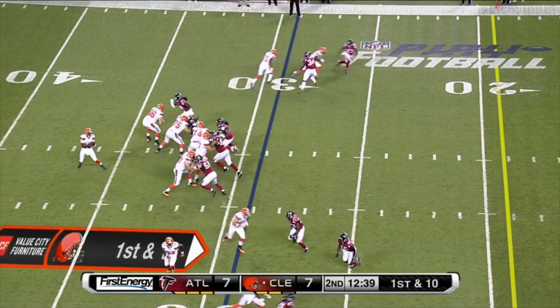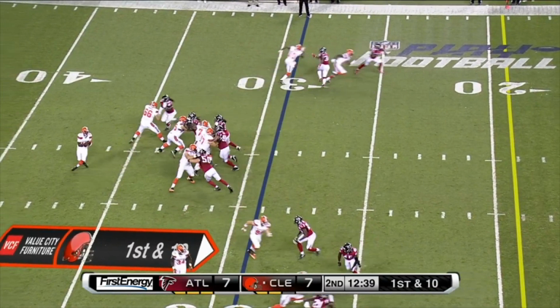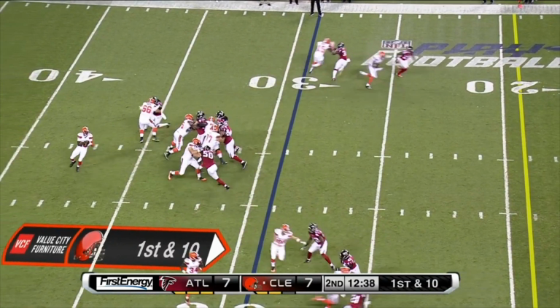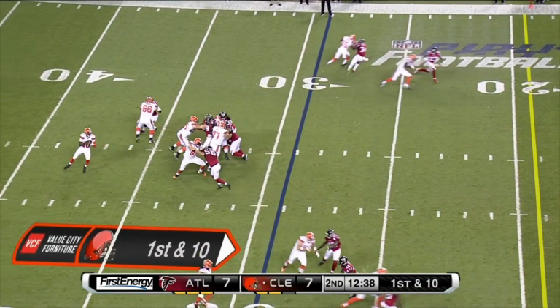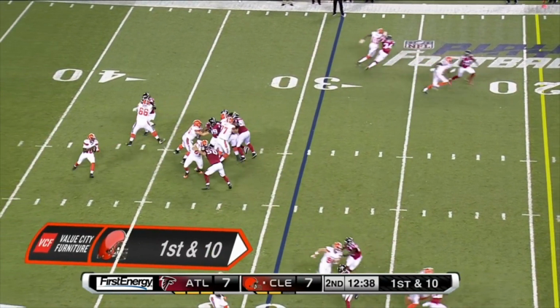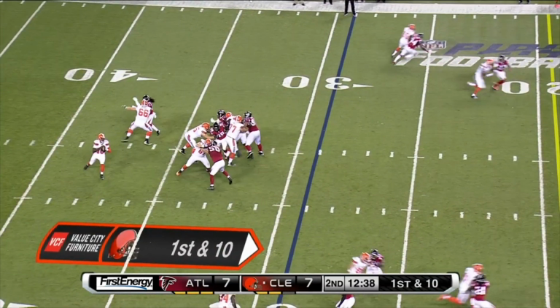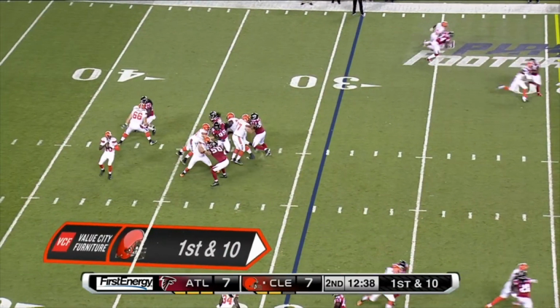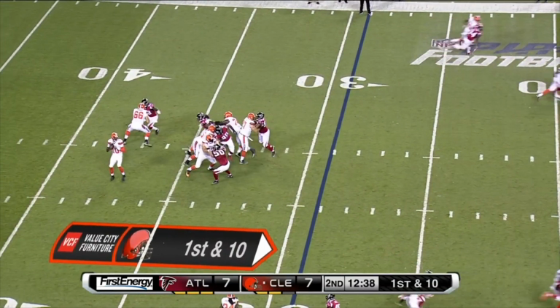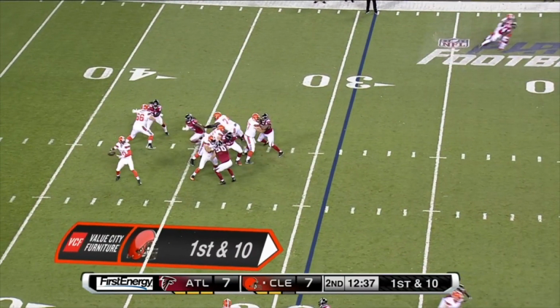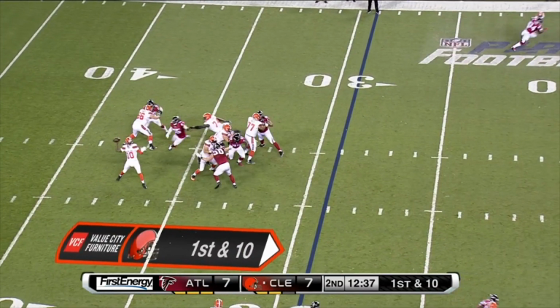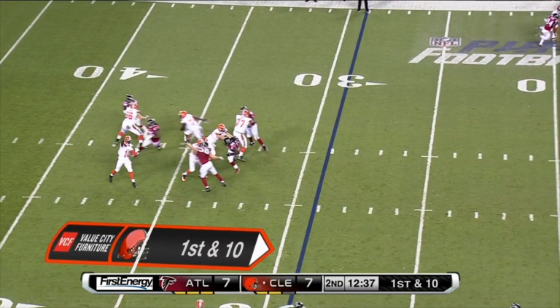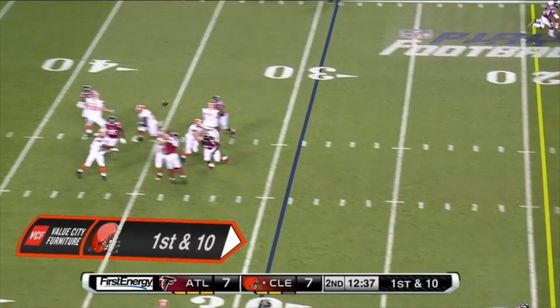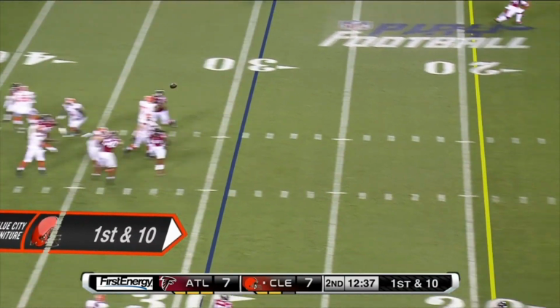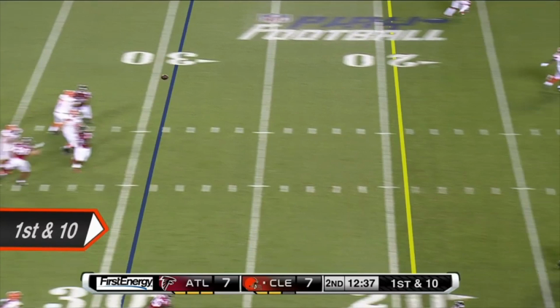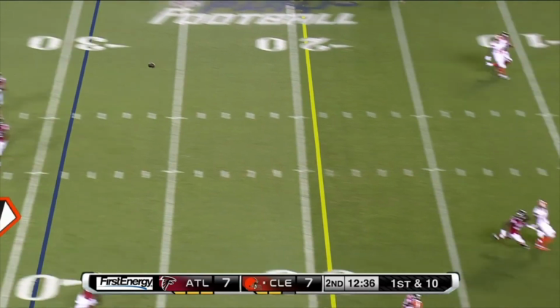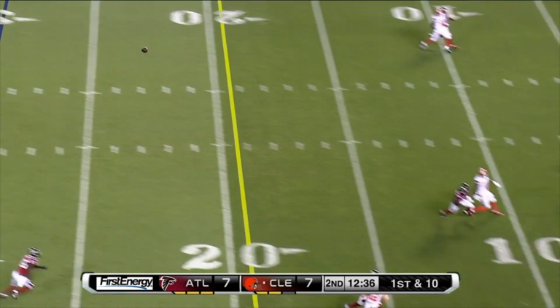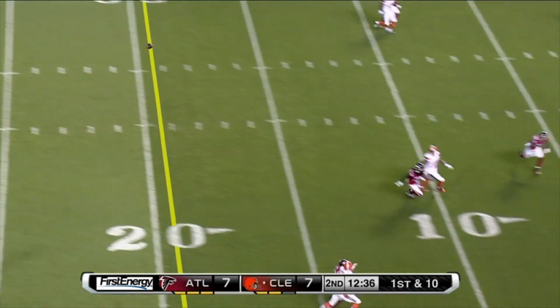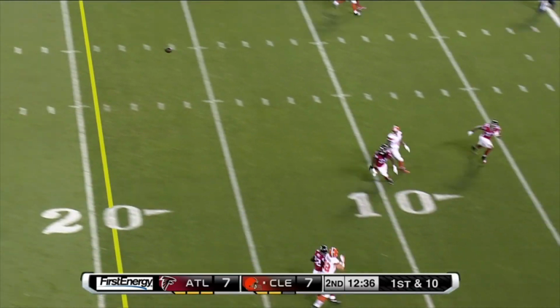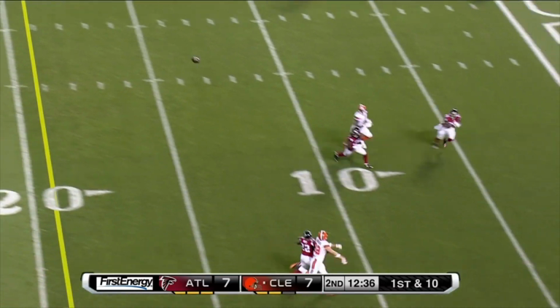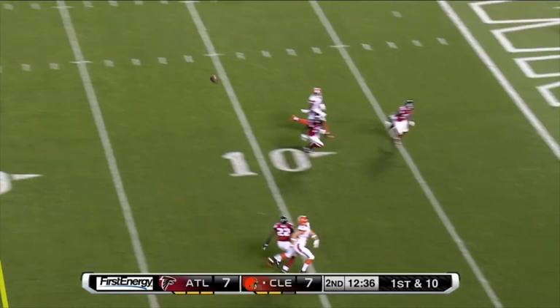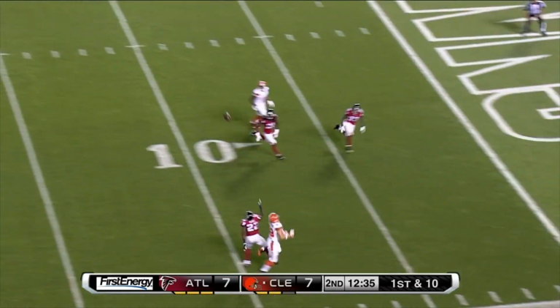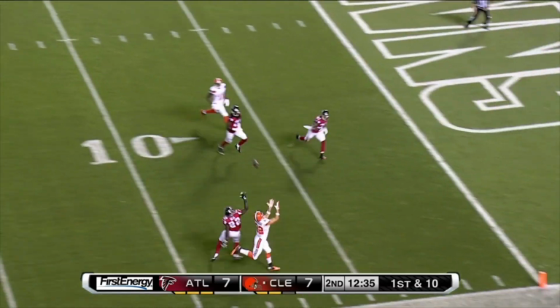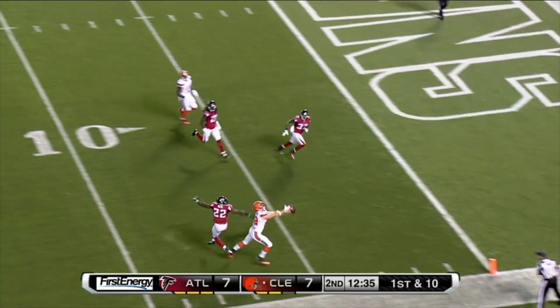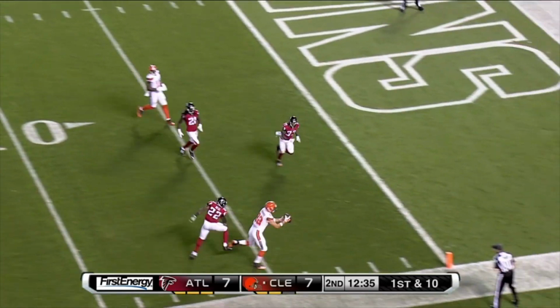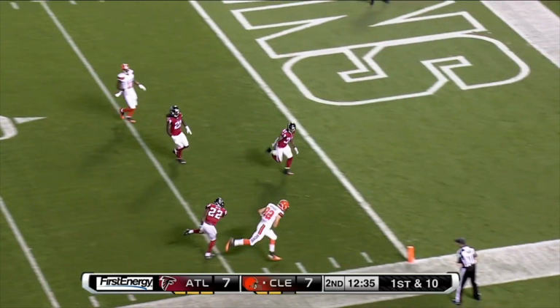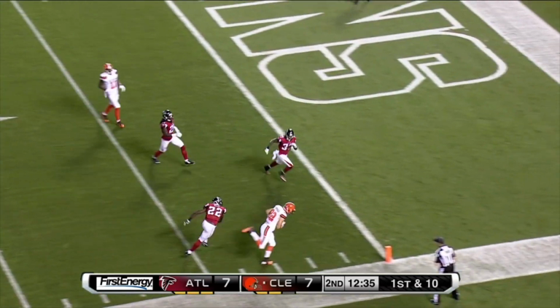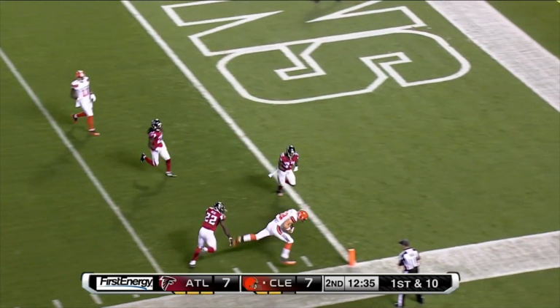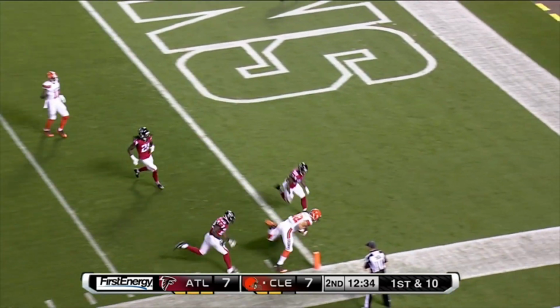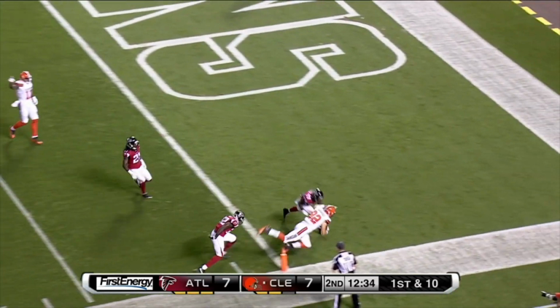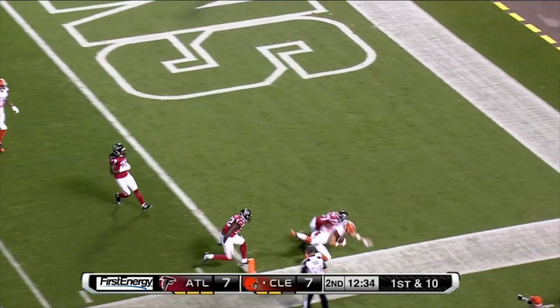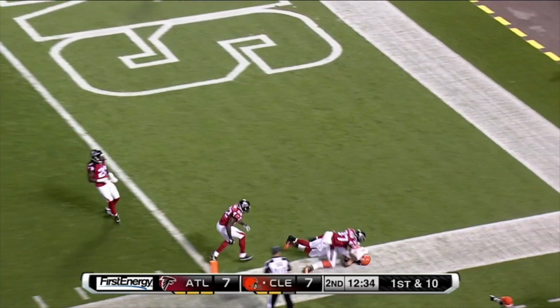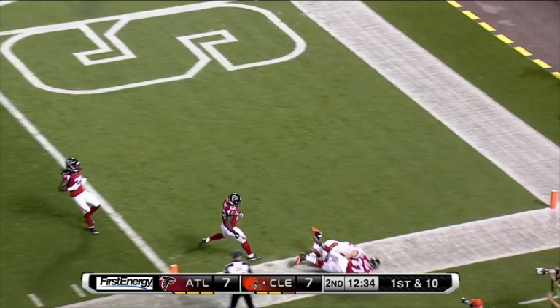Blitz coming — they pick it up. RG3 for Babbings. What a catch!